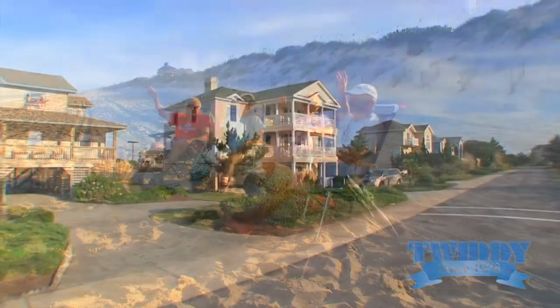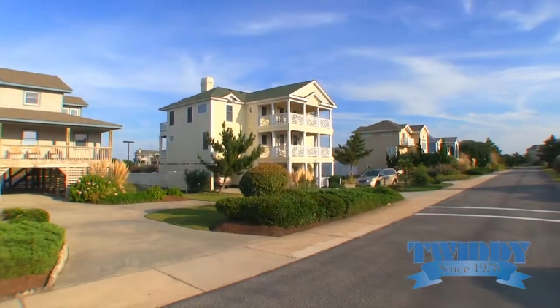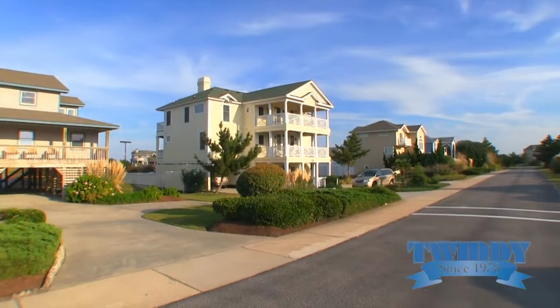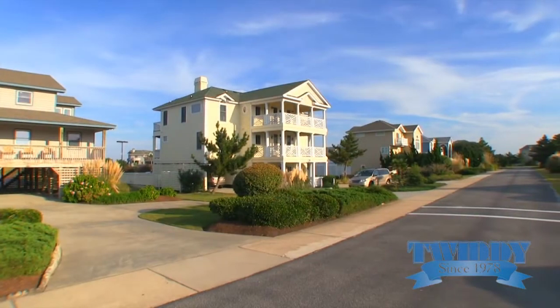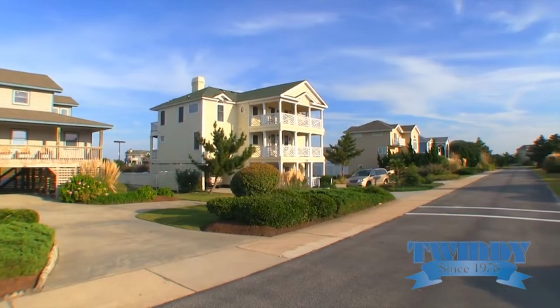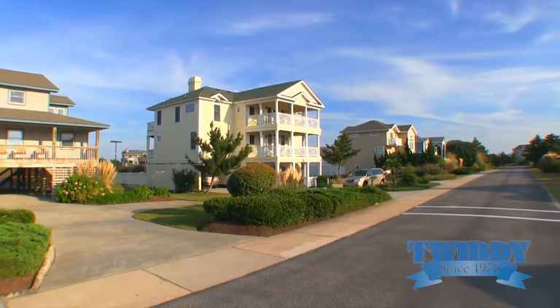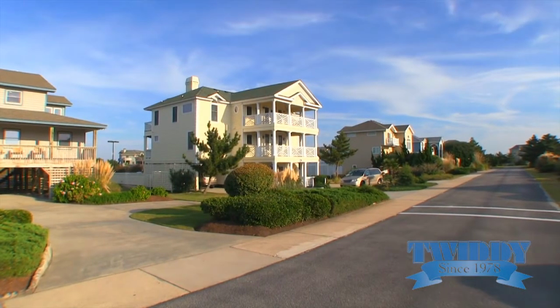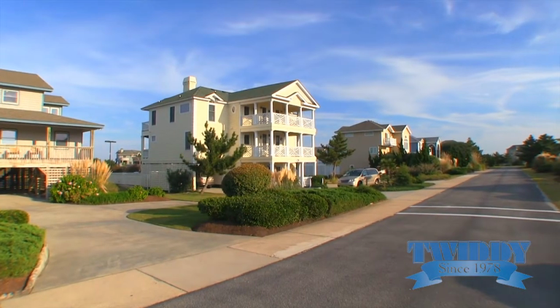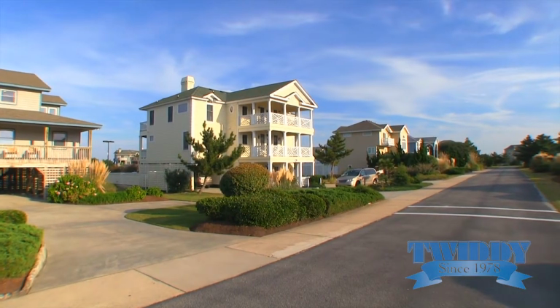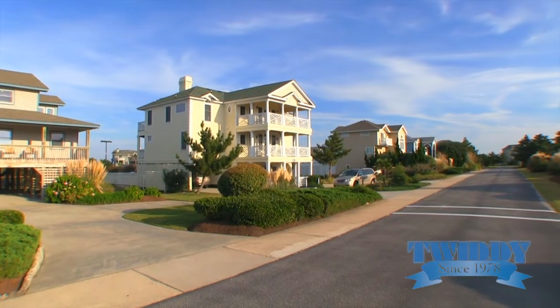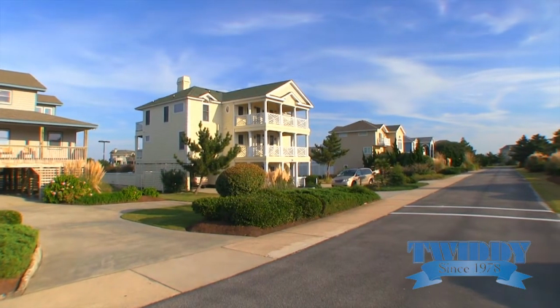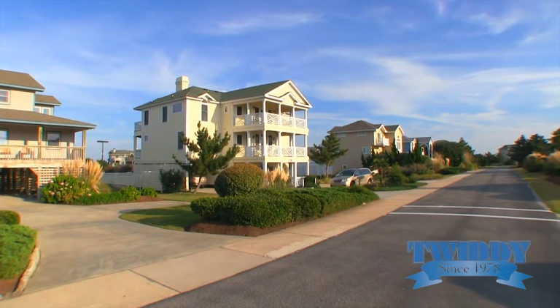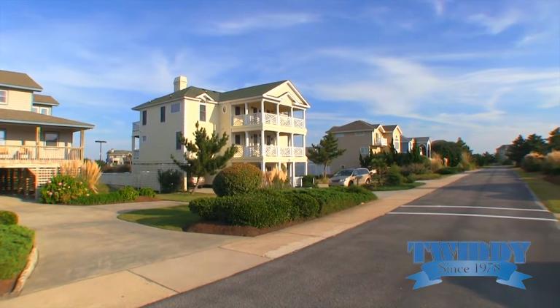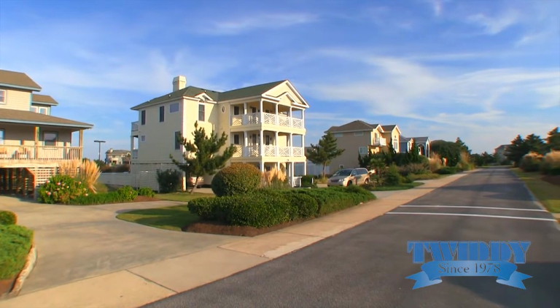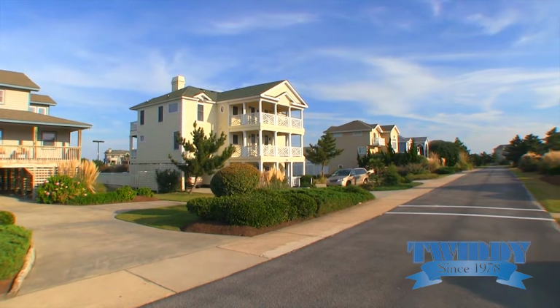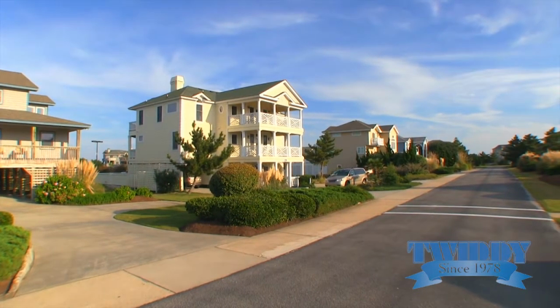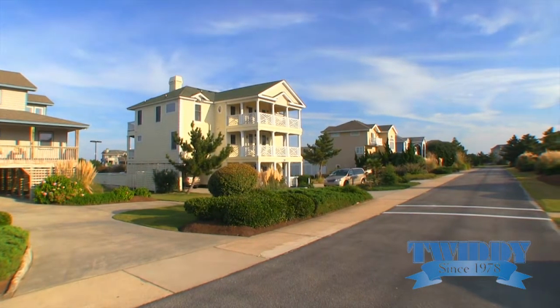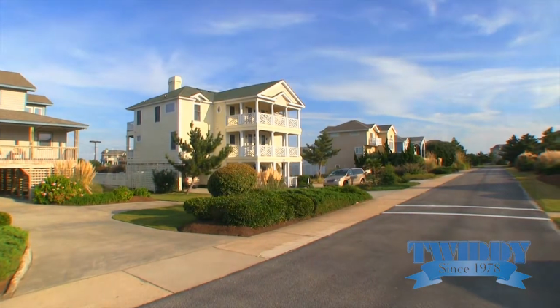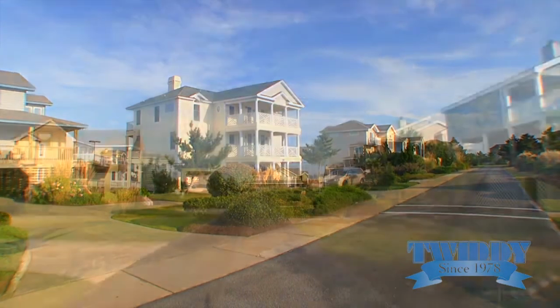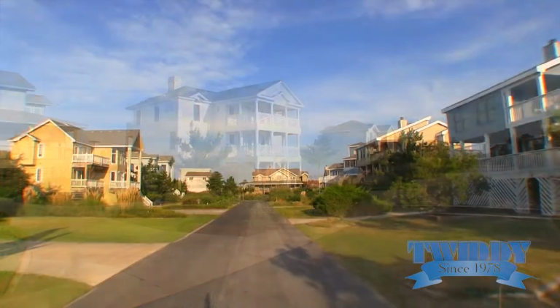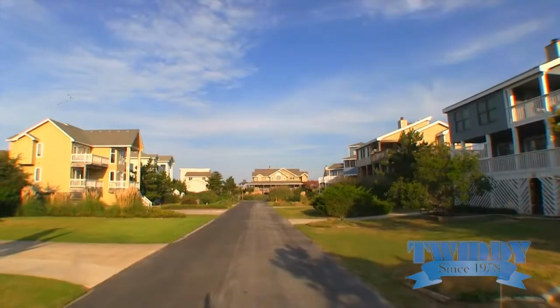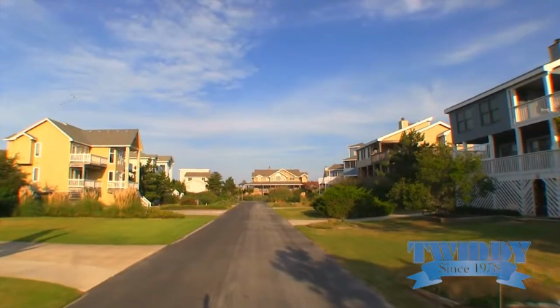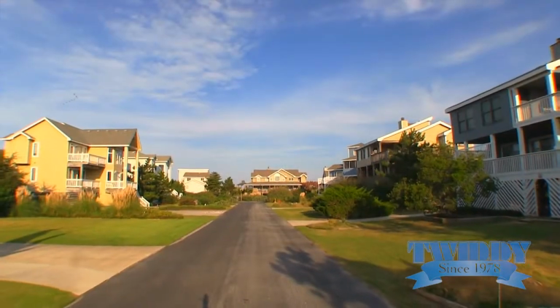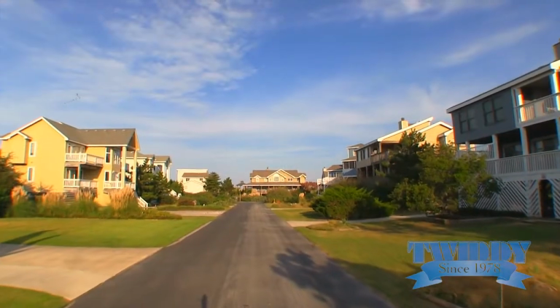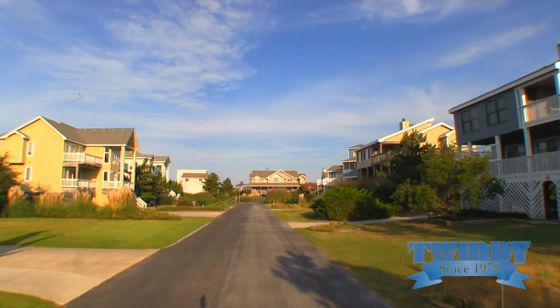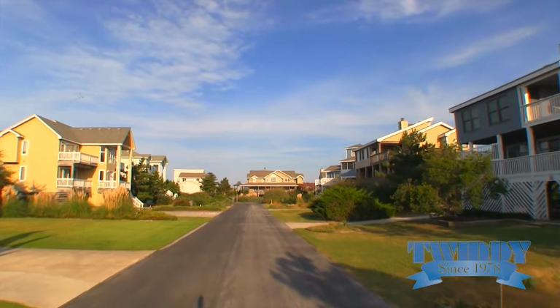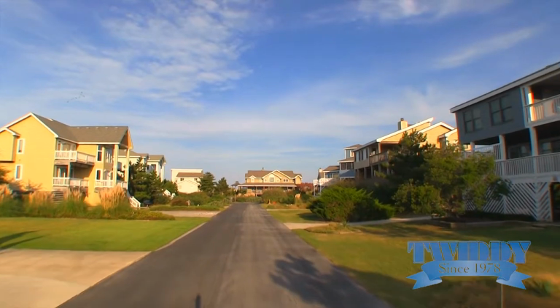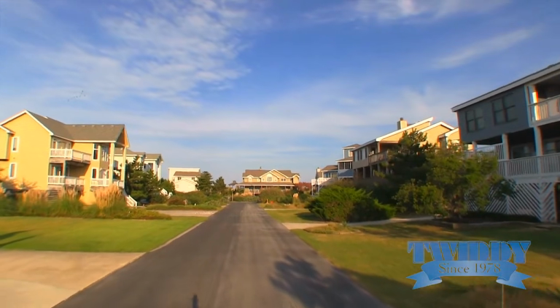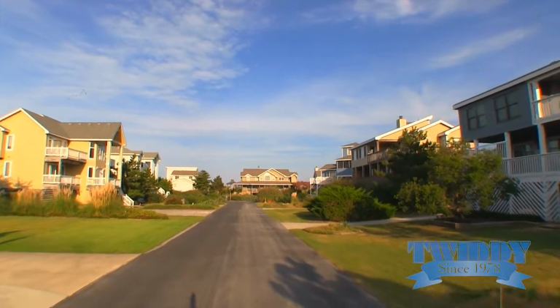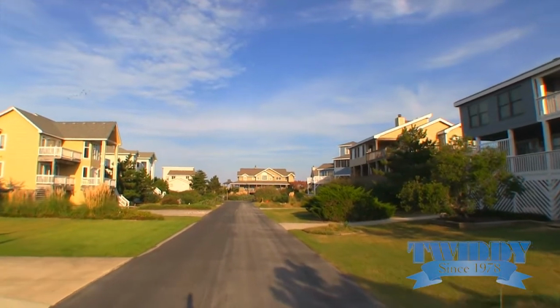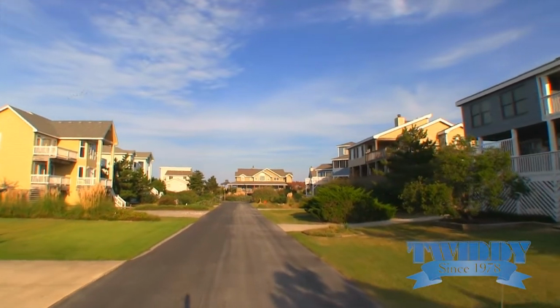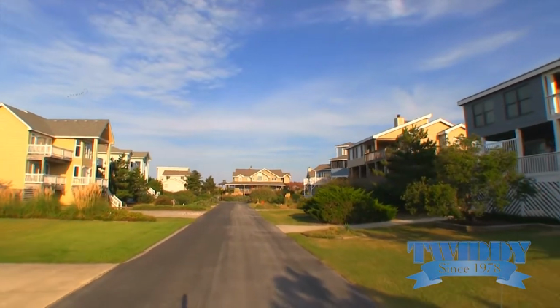Typically speaking, the homes are a little bit smaller — they're still good size. They're going to be up to six bedrooms.